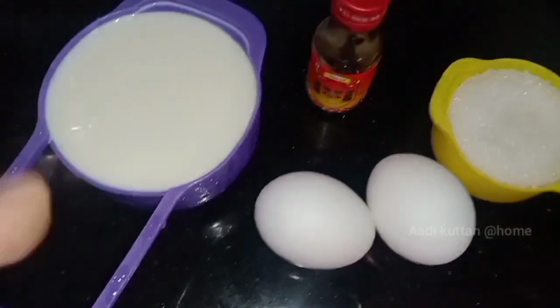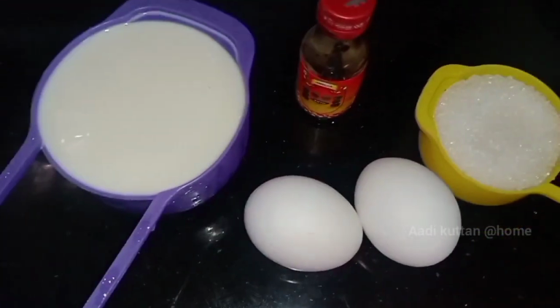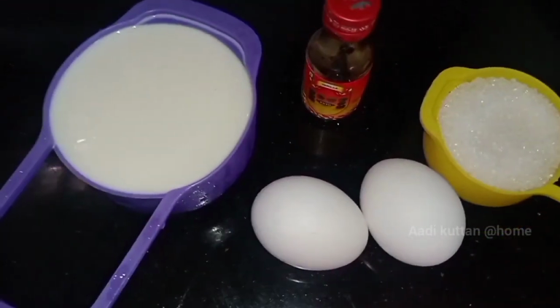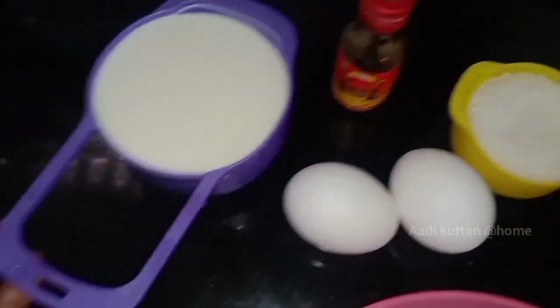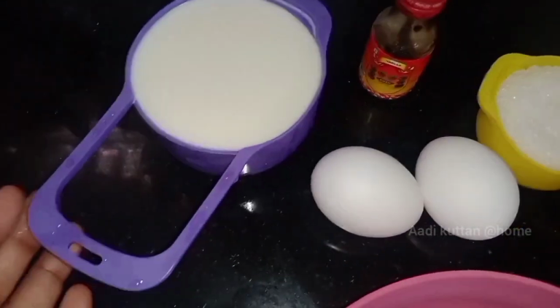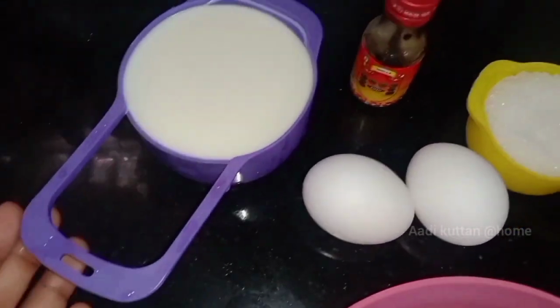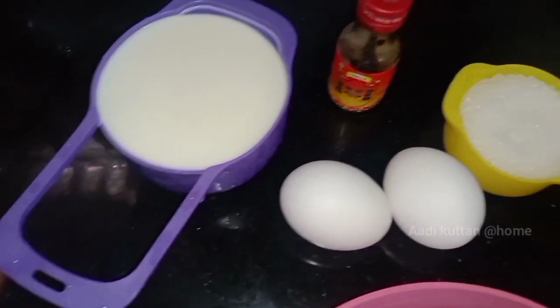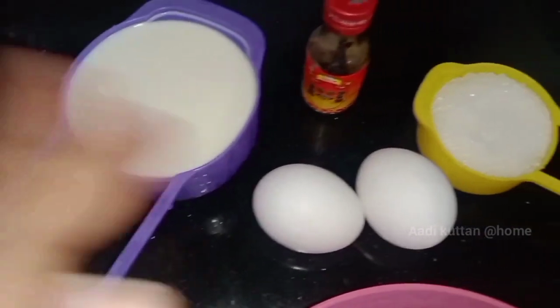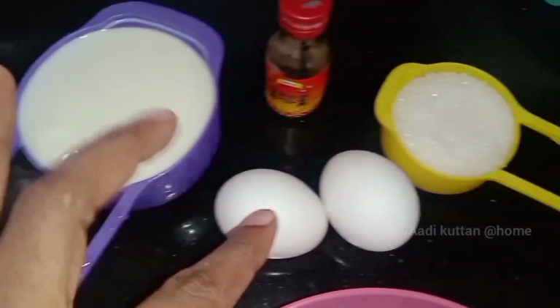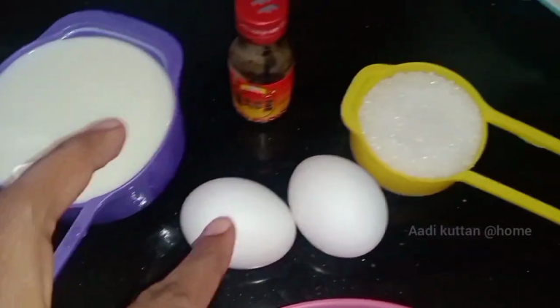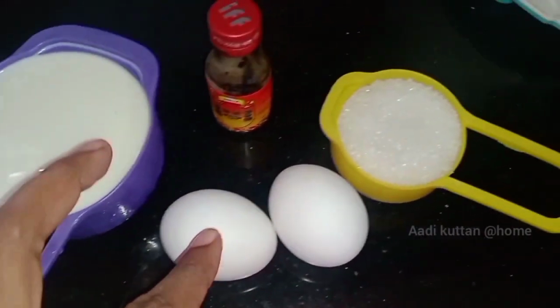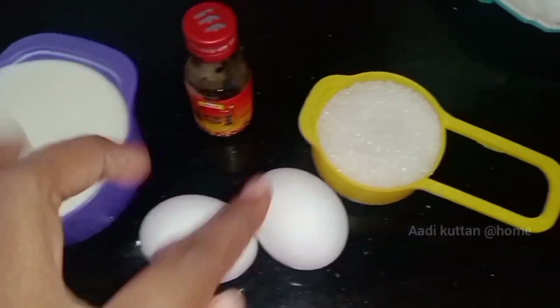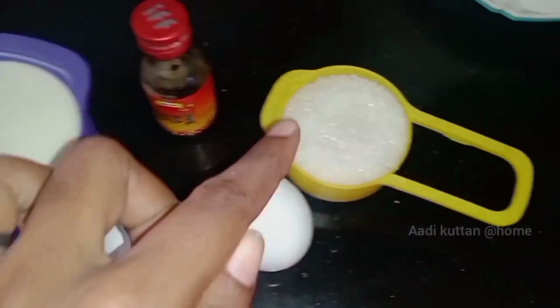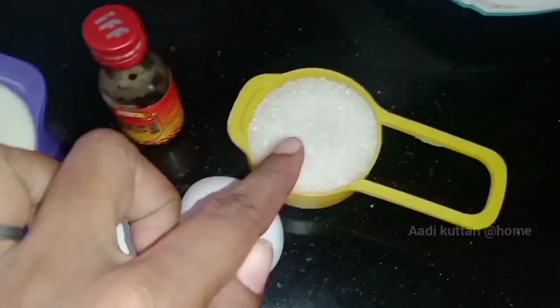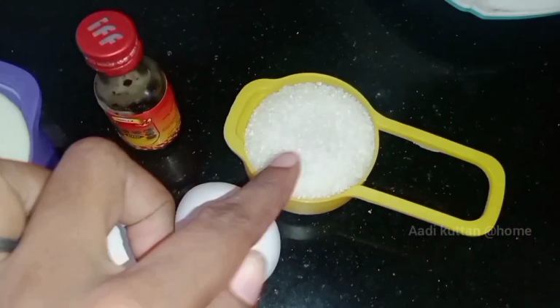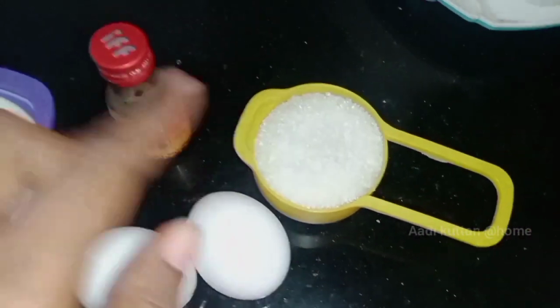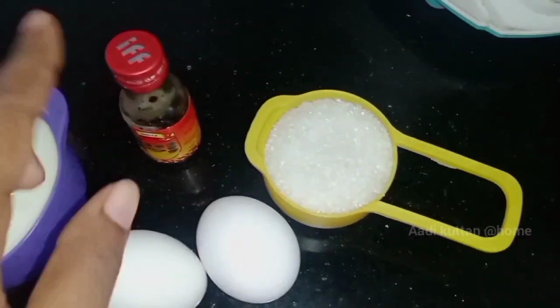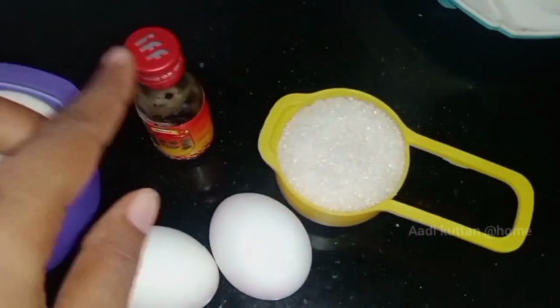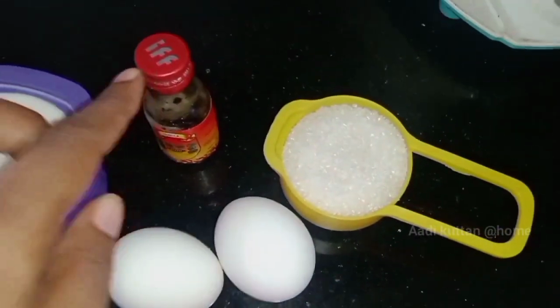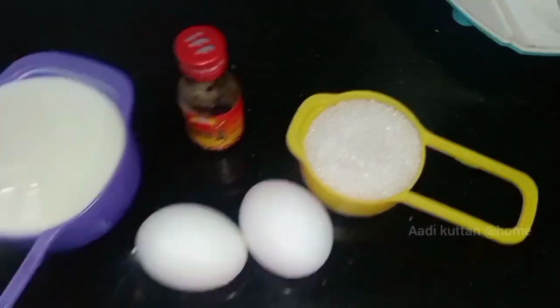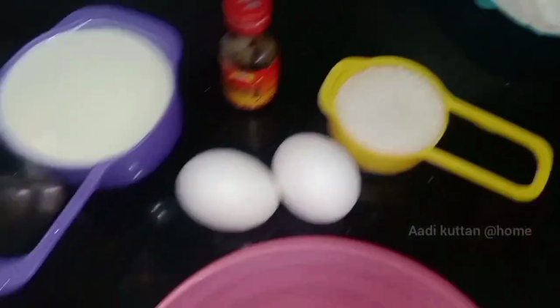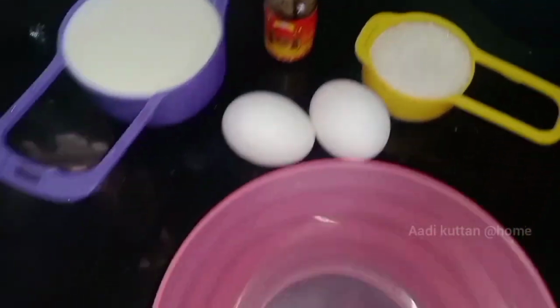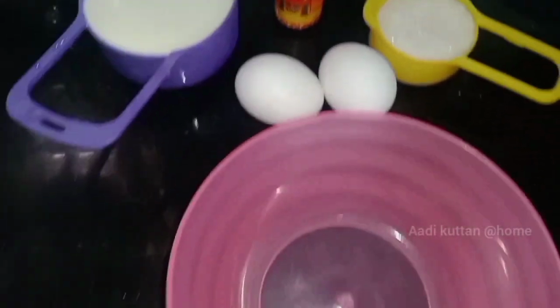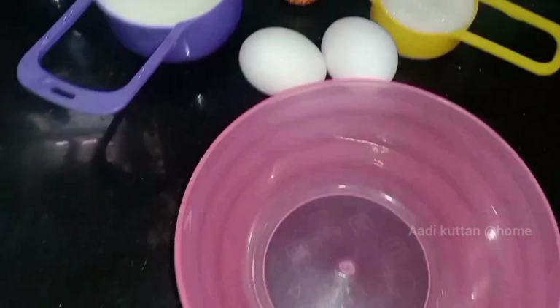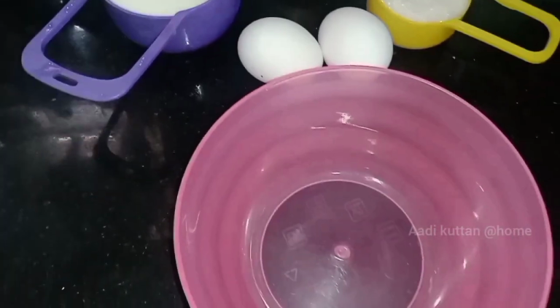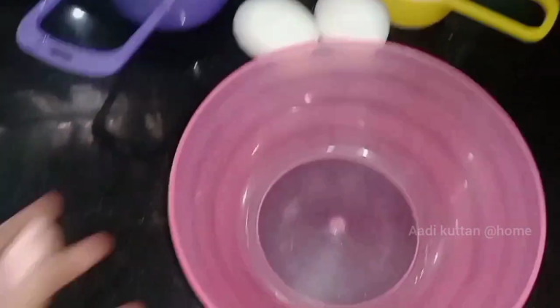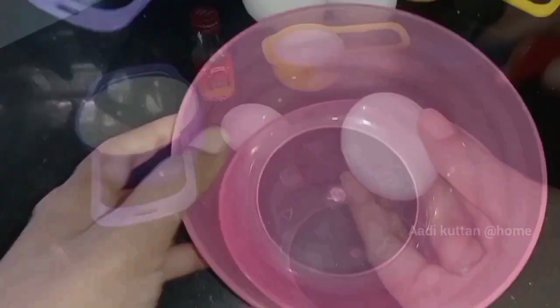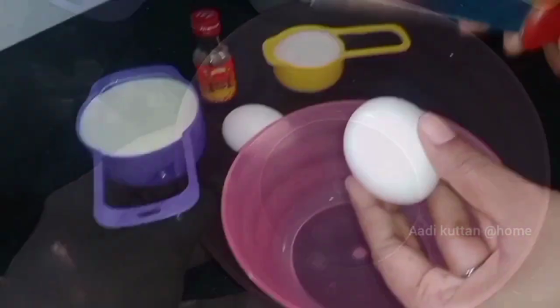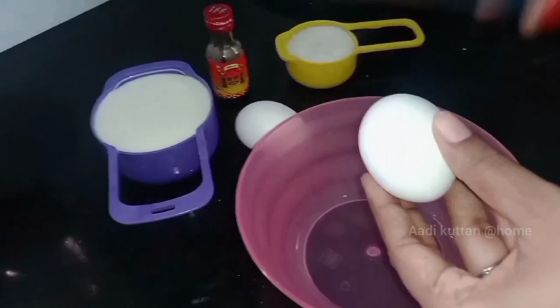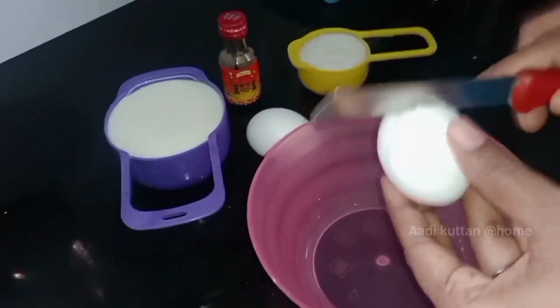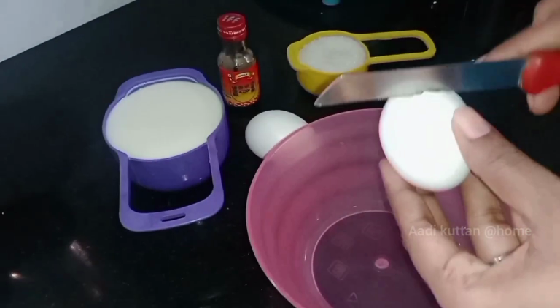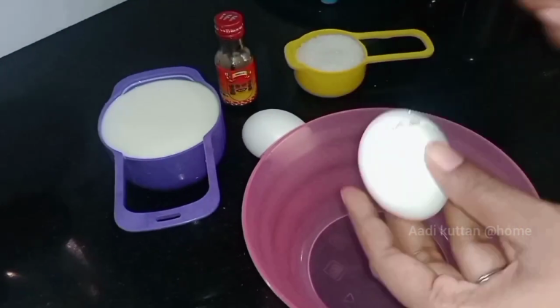Now, how many ingredients do you want? 1 to 2 cups of water, 1 to 3 cups of water, 2 cups of water.